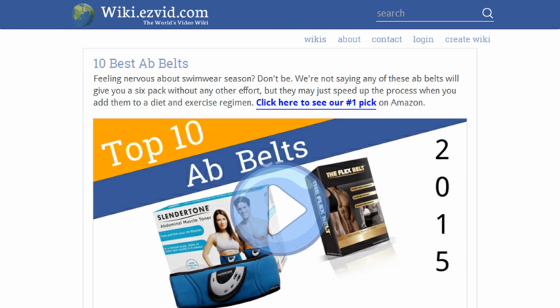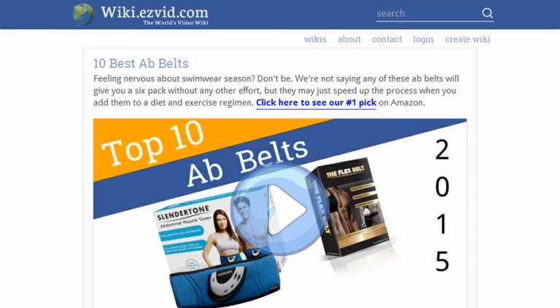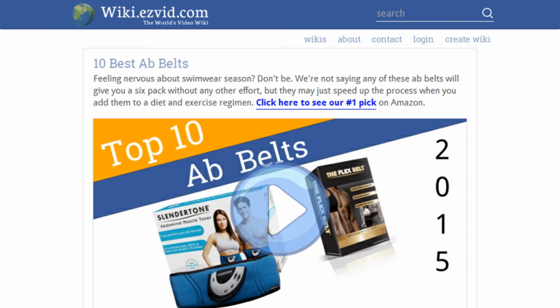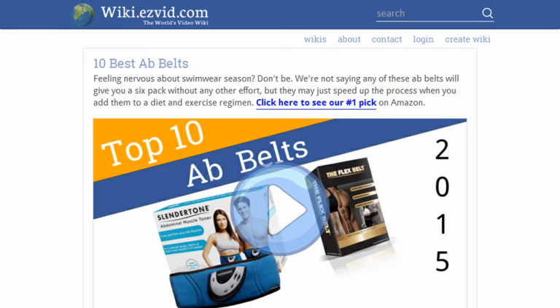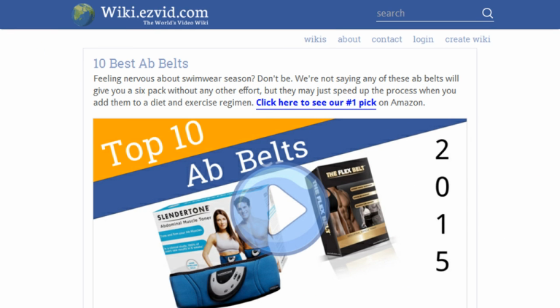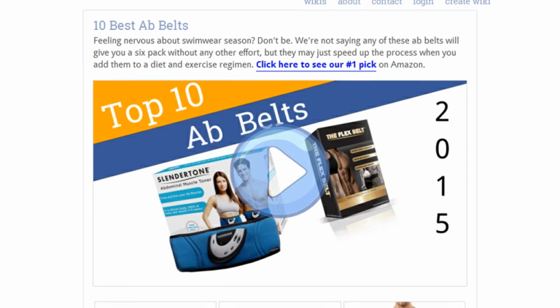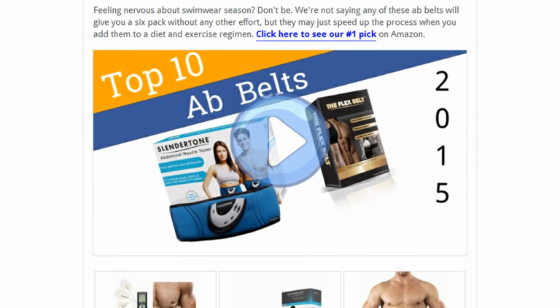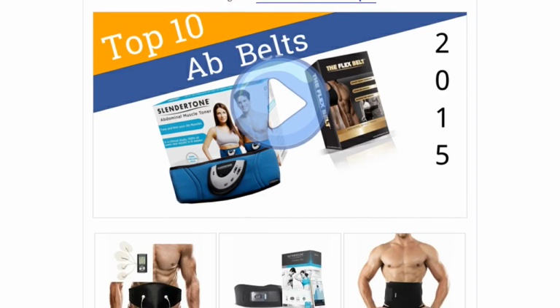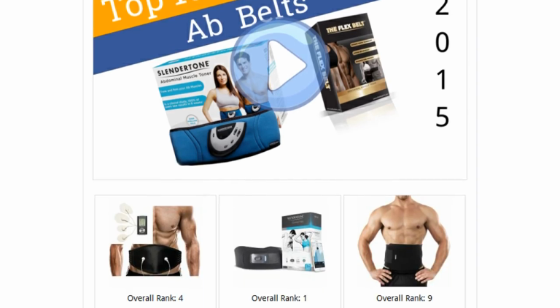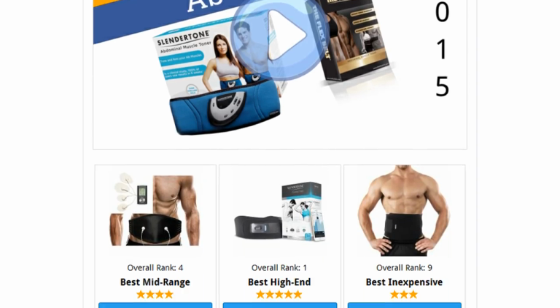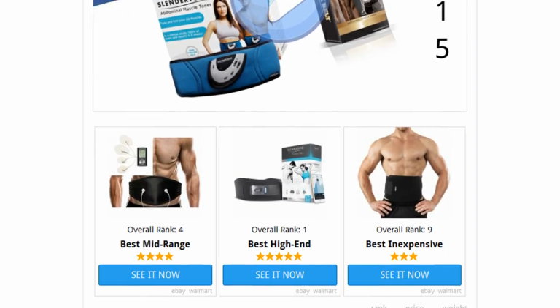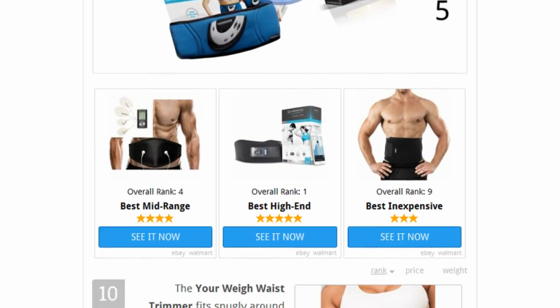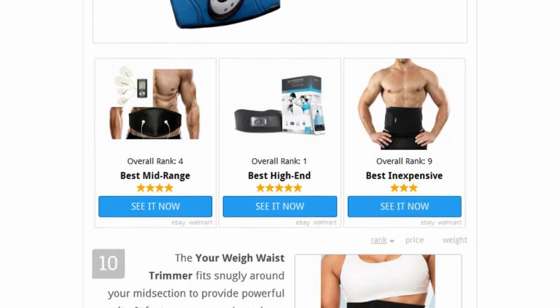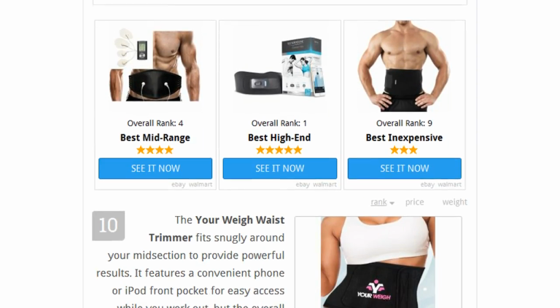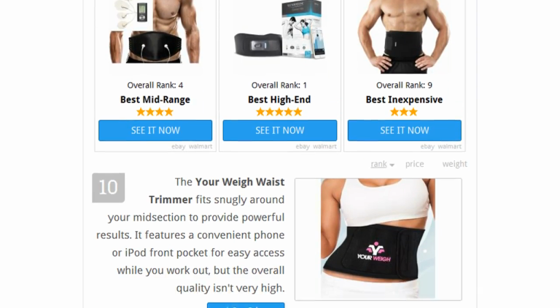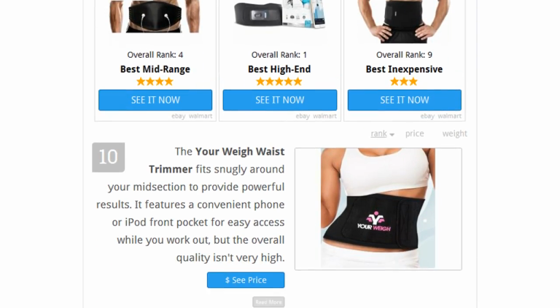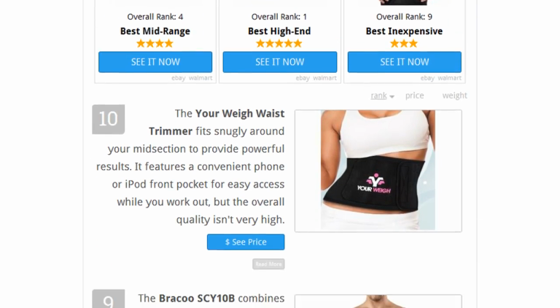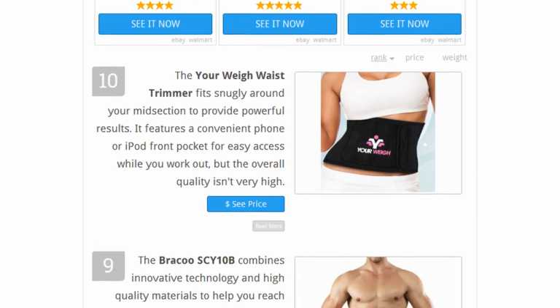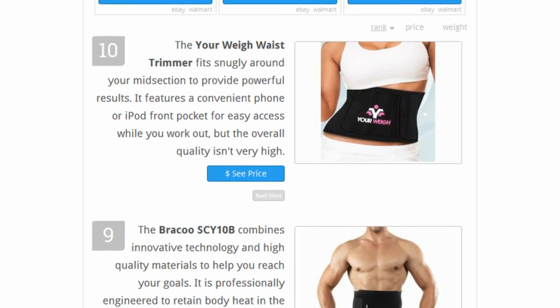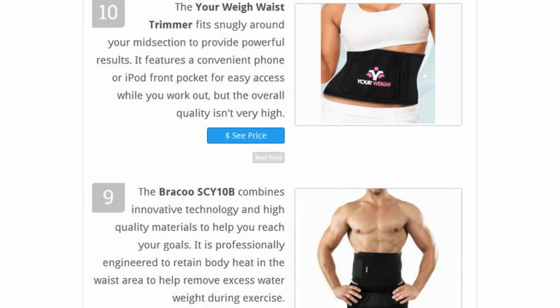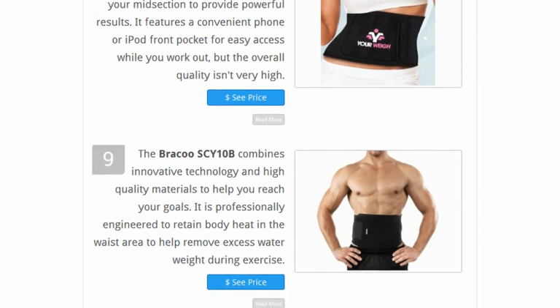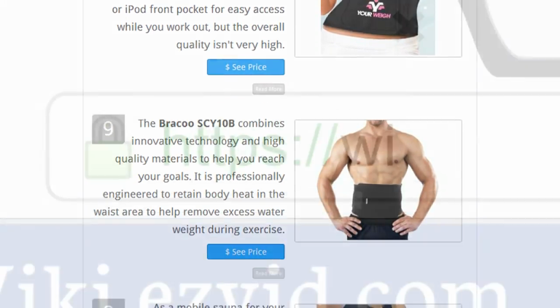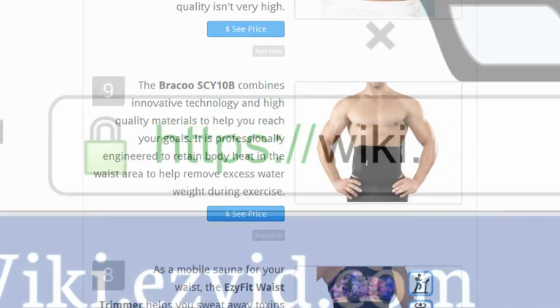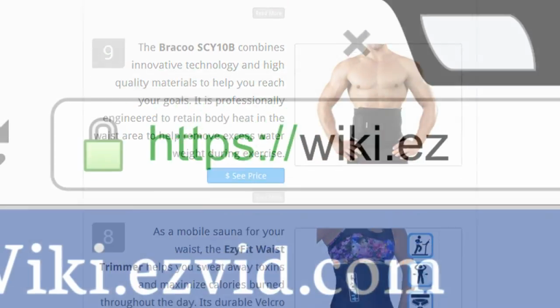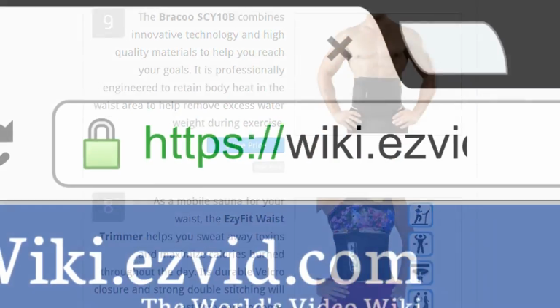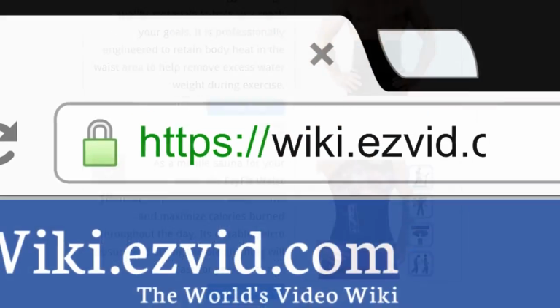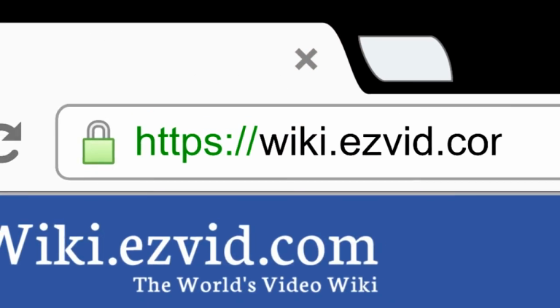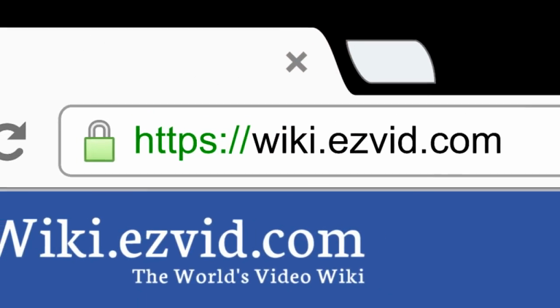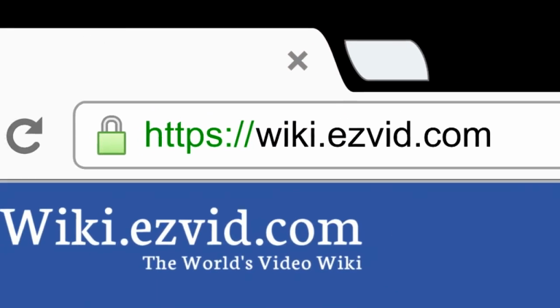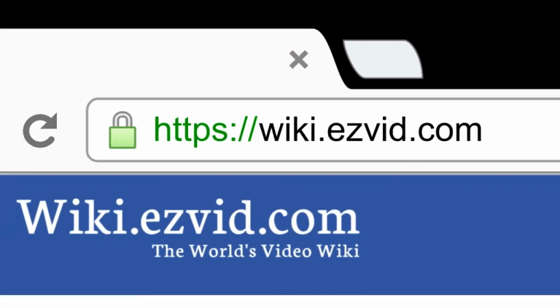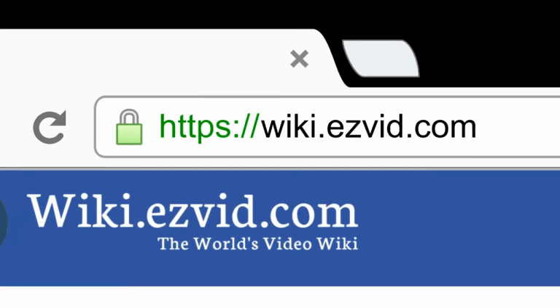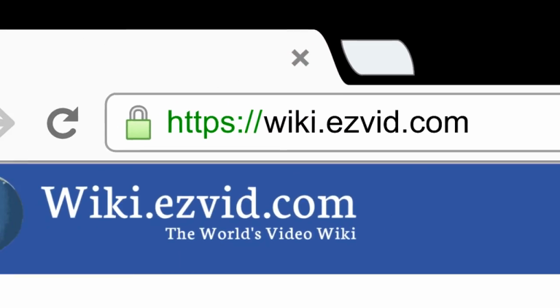To see all this stuff, go to wiki.easyvid.com and search for ab belts or click beneath this video.